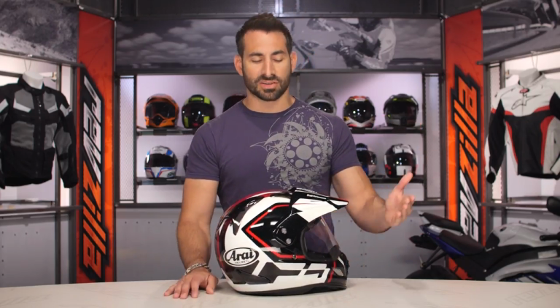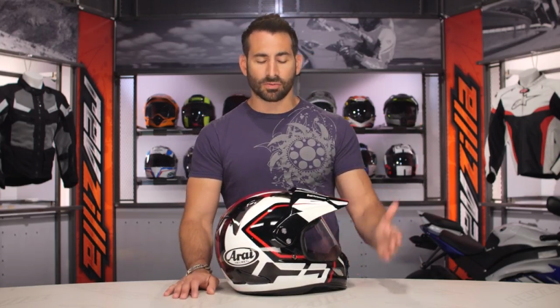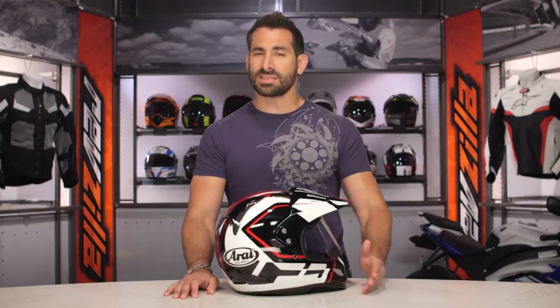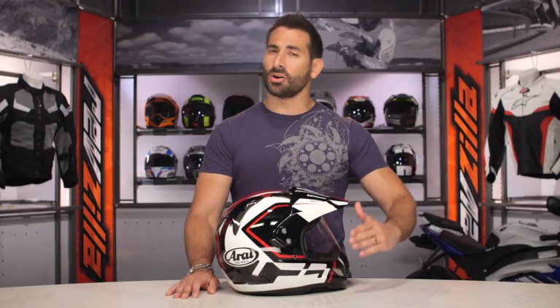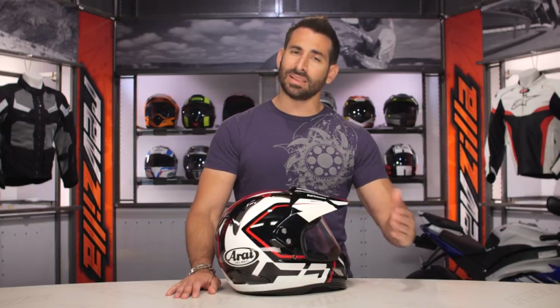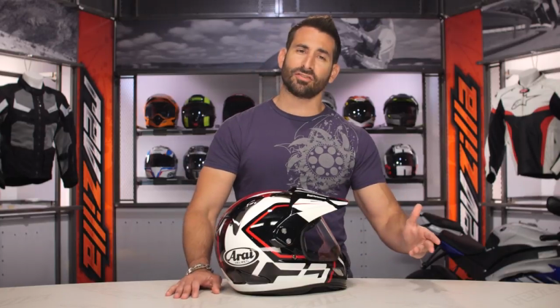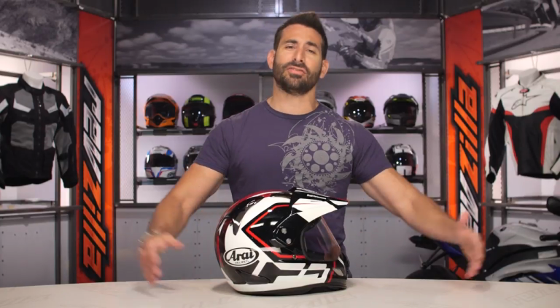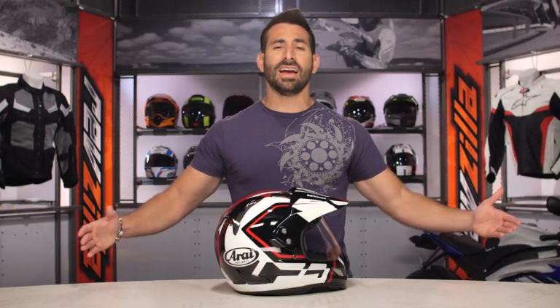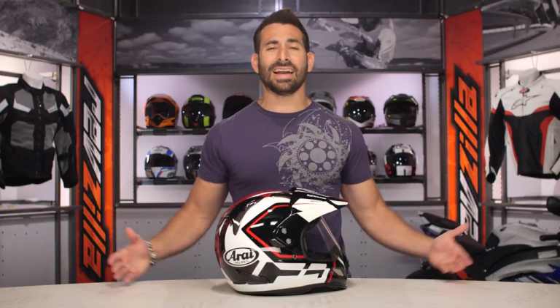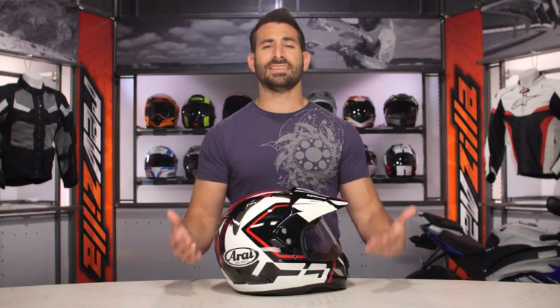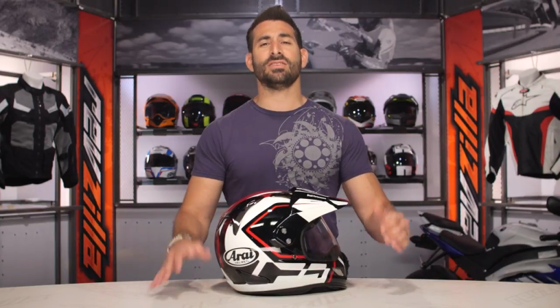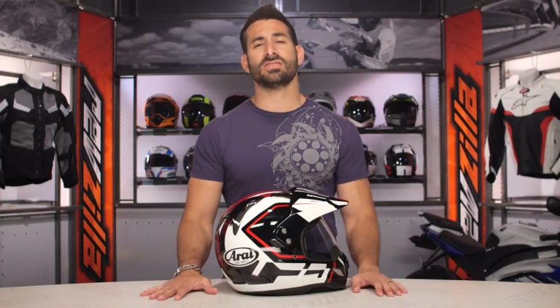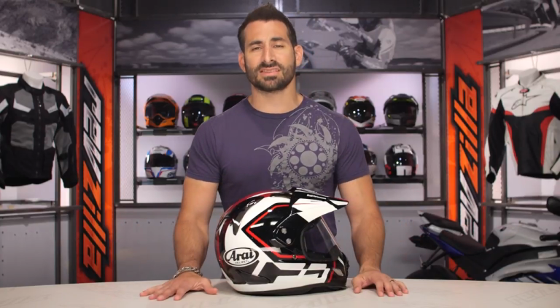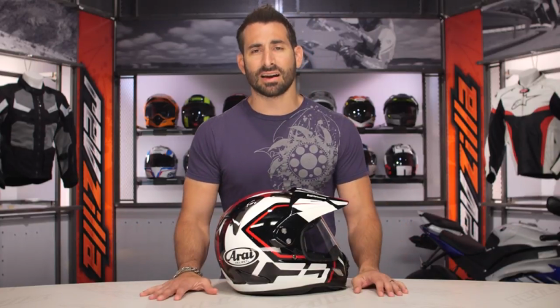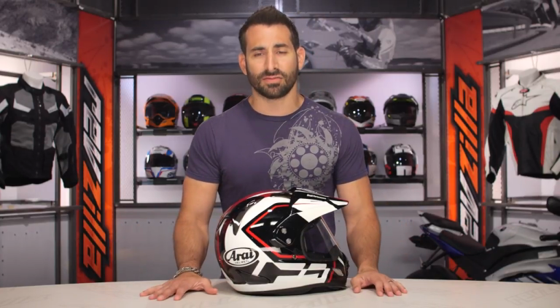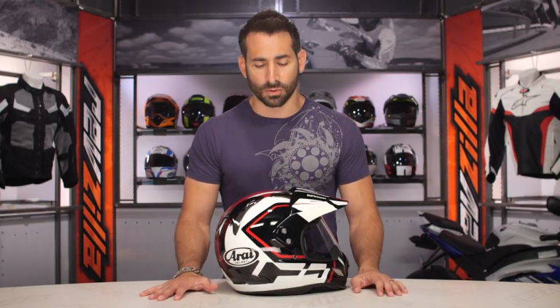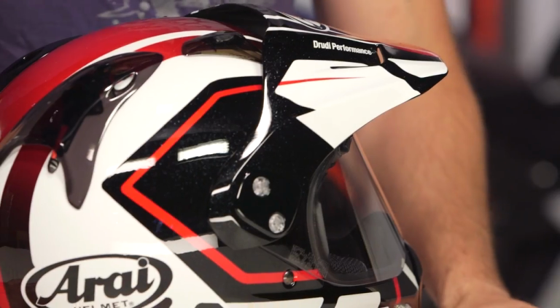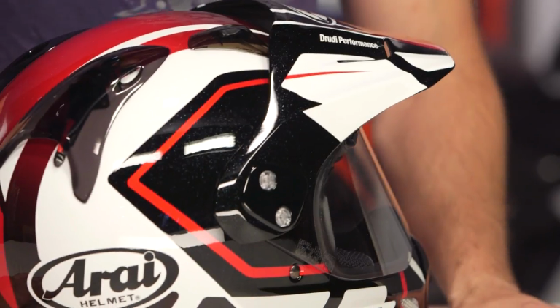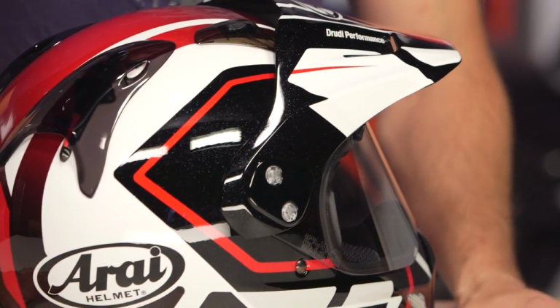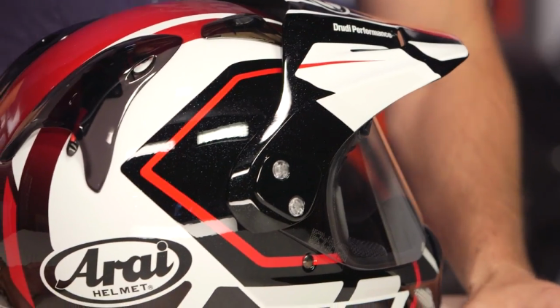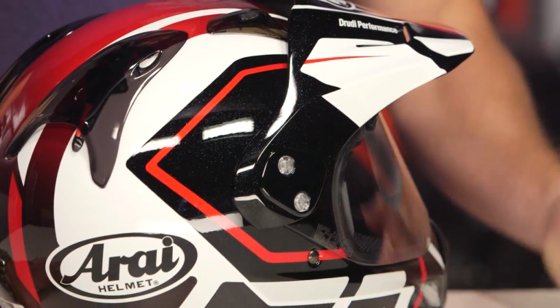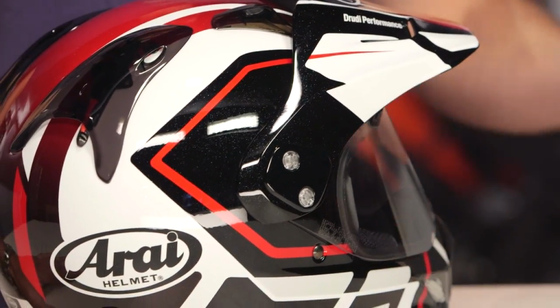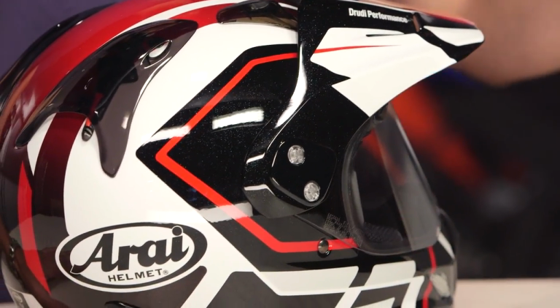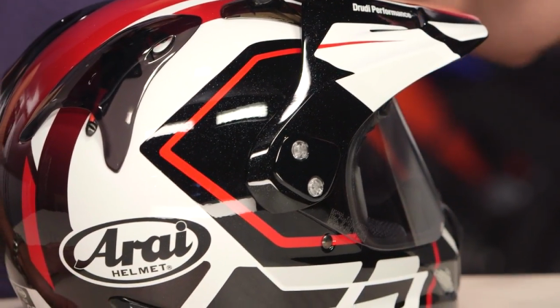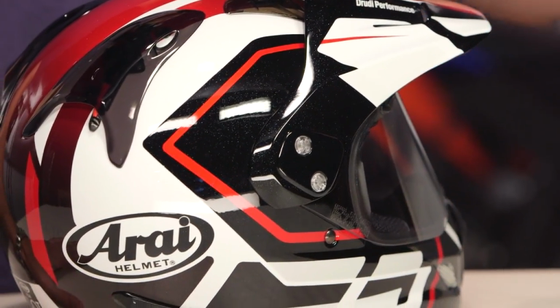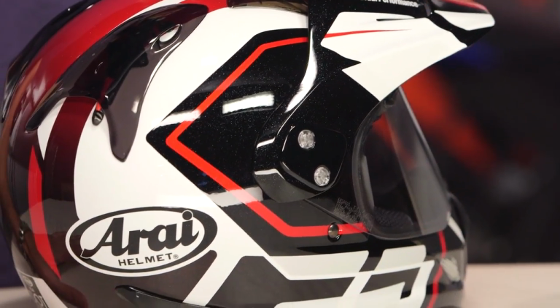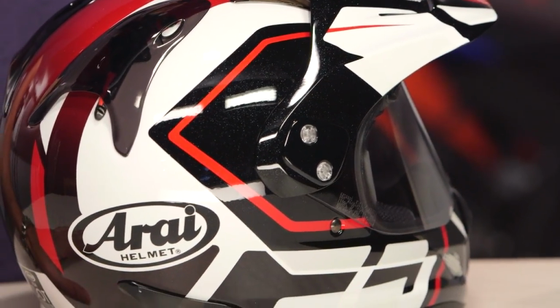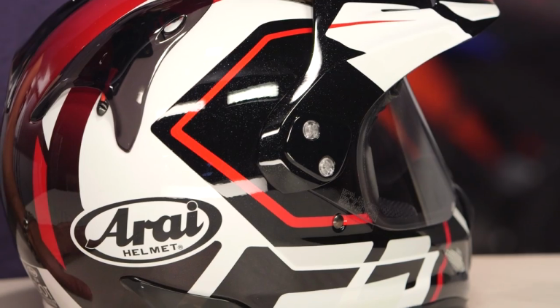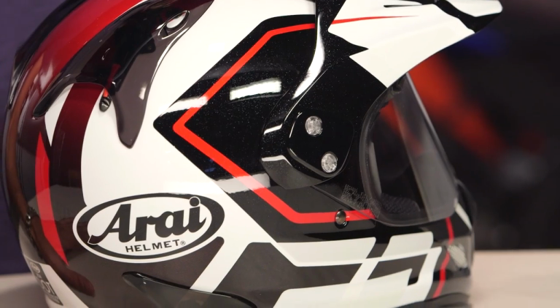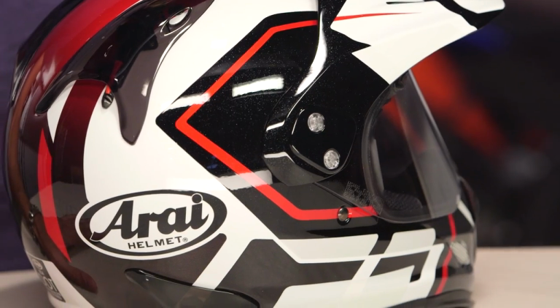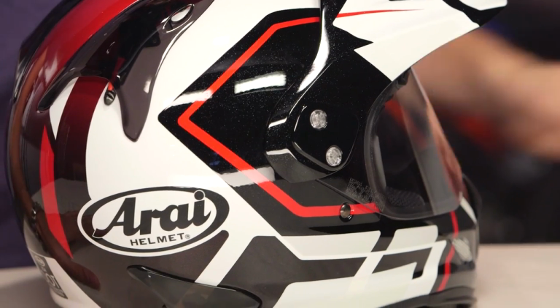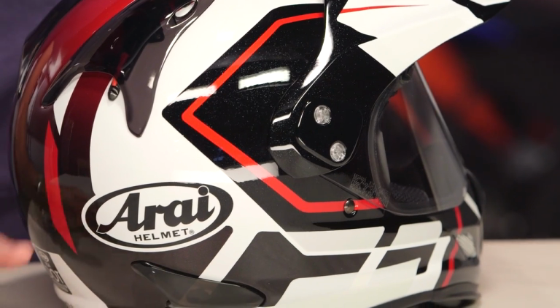Much like Rossi, I hope he lives forever and continues to design for Arai, even though Rossi needs to just ride MotoGP forever.